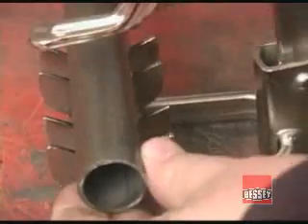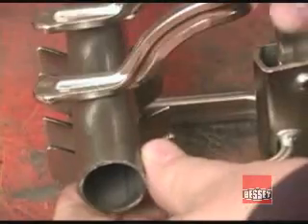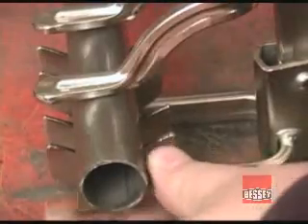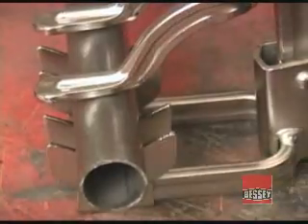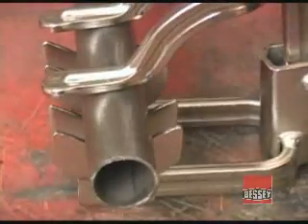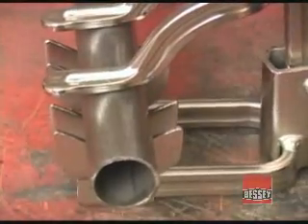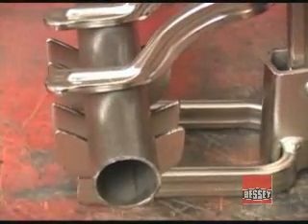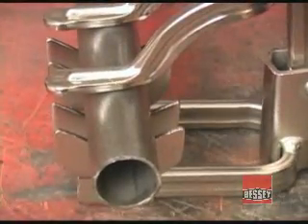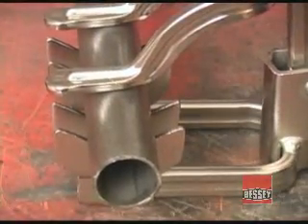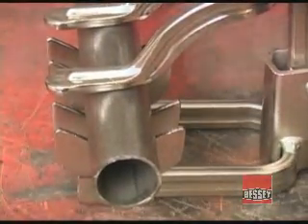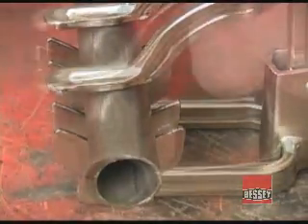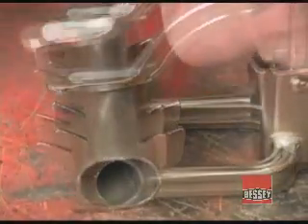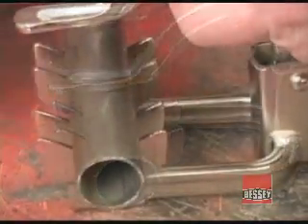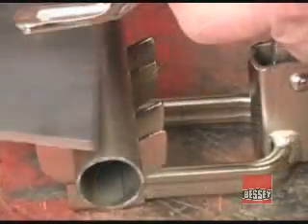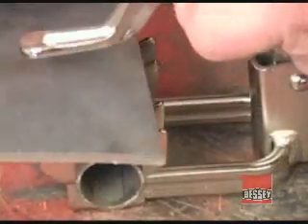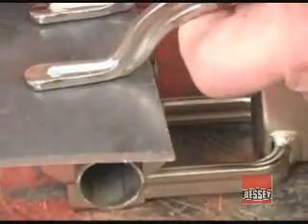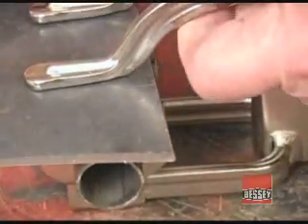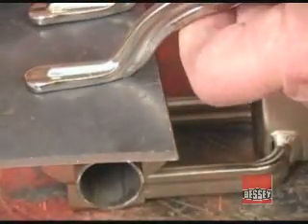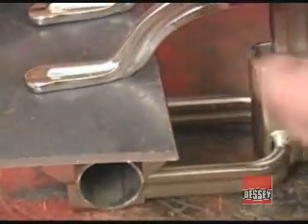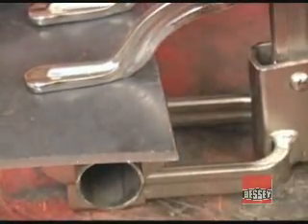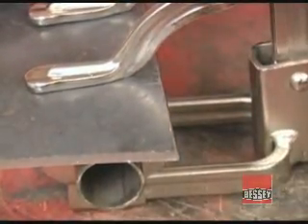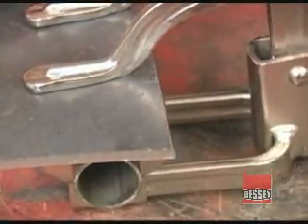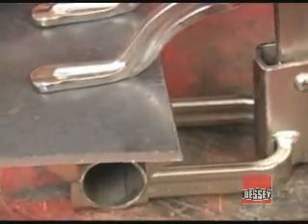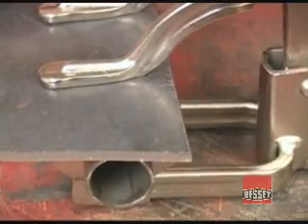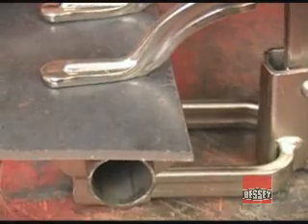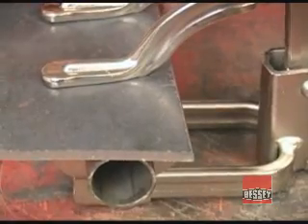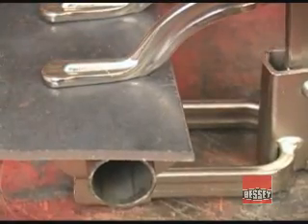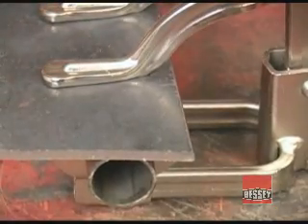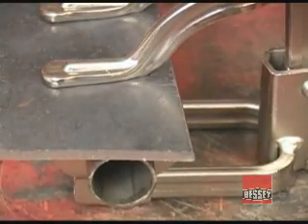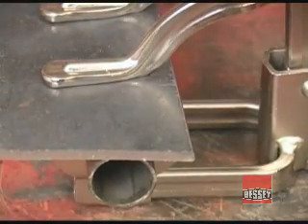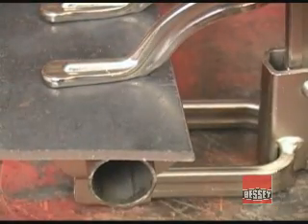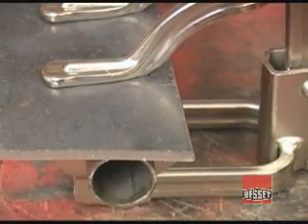So whether you are working exclusively with round stock or clamping that to a flat piece, the Pipe Clamp Super Grips lets you hold the material securely.